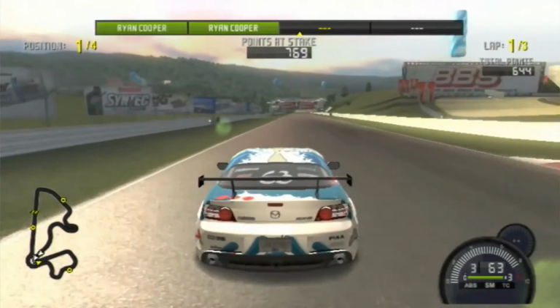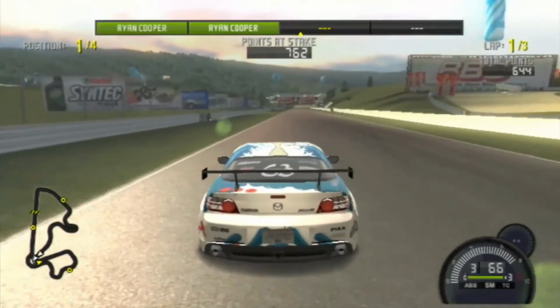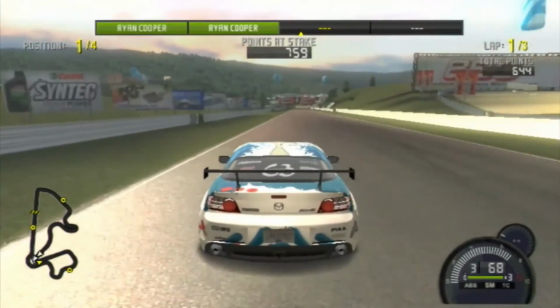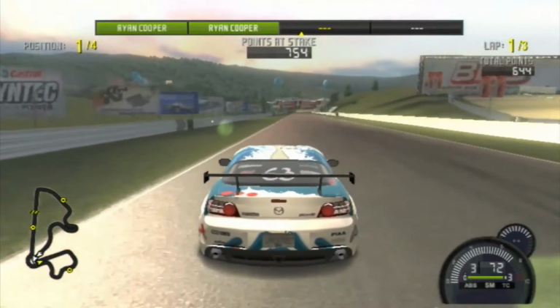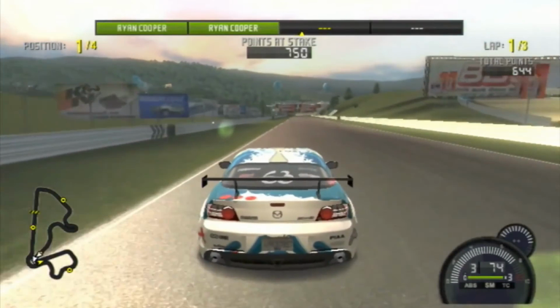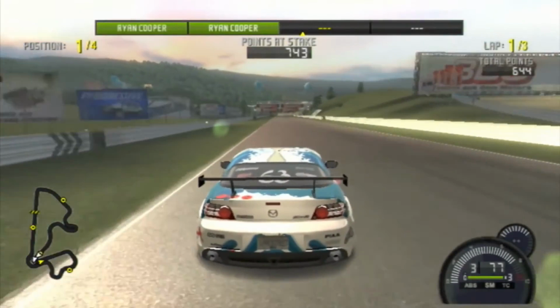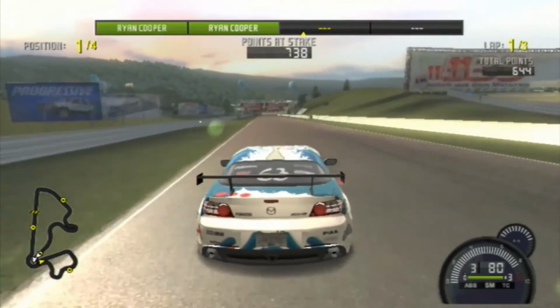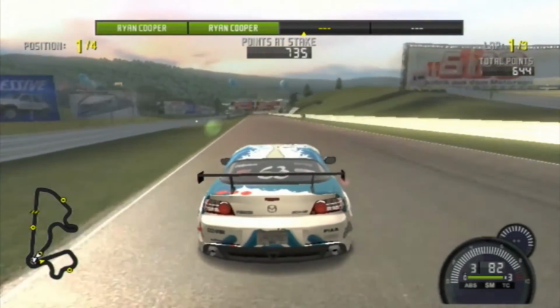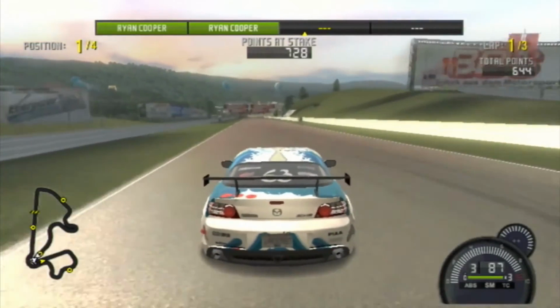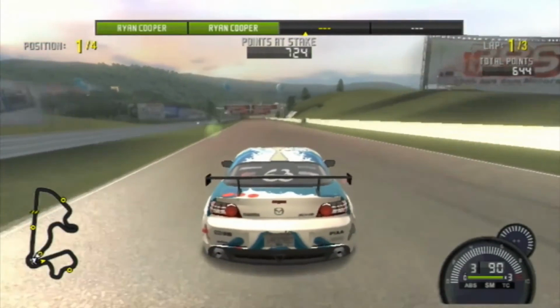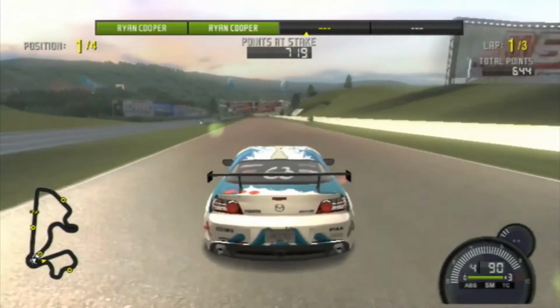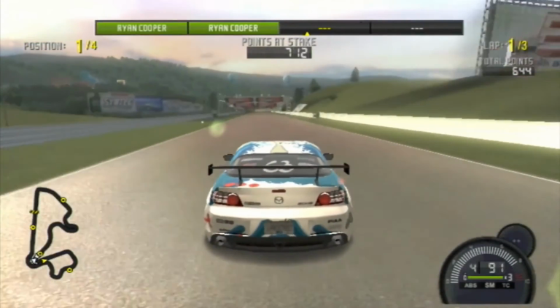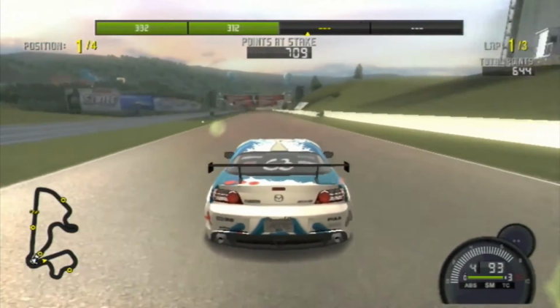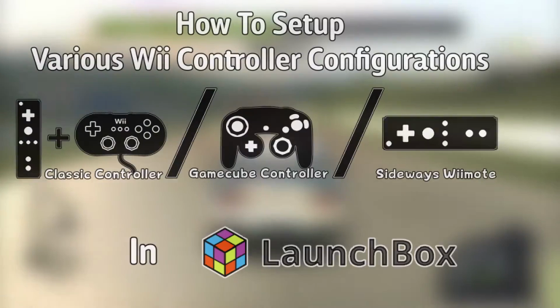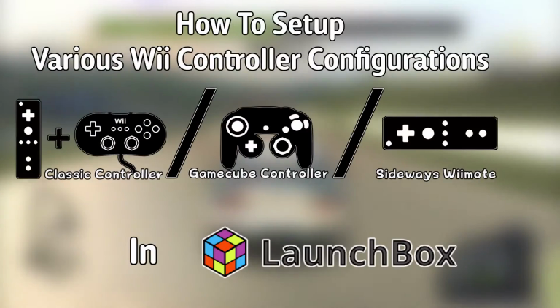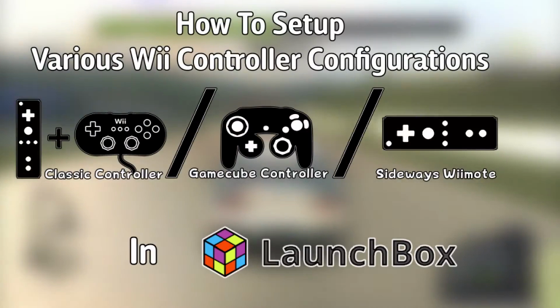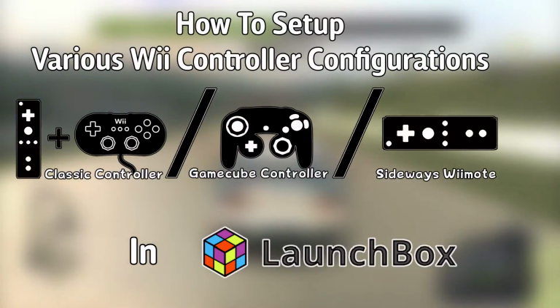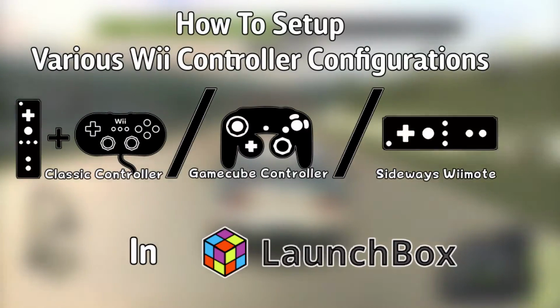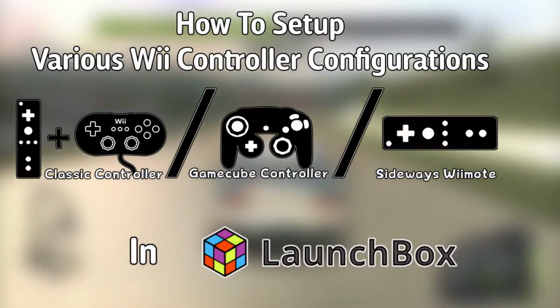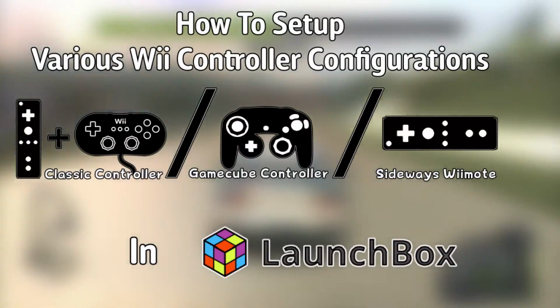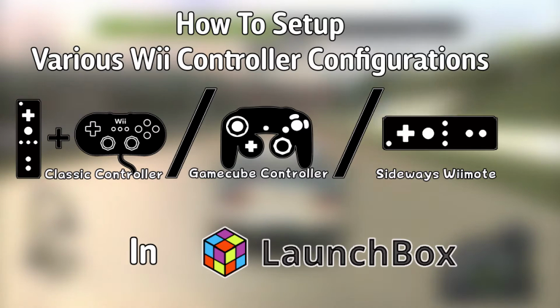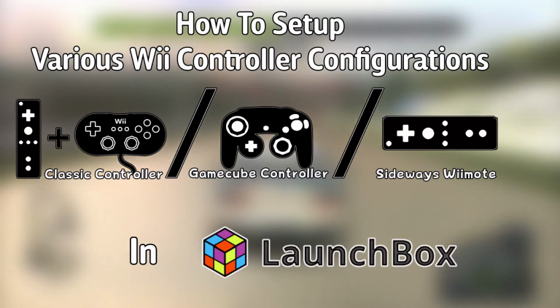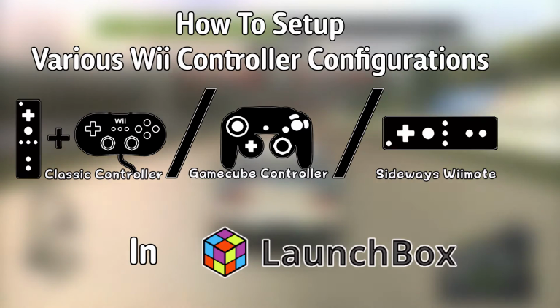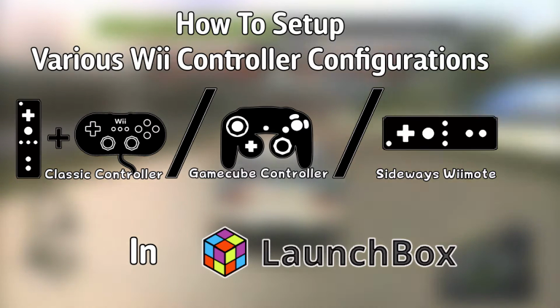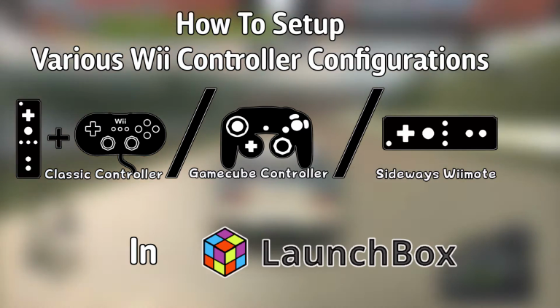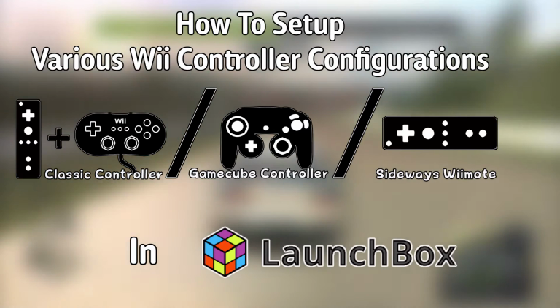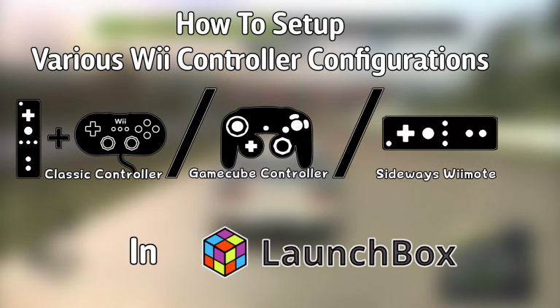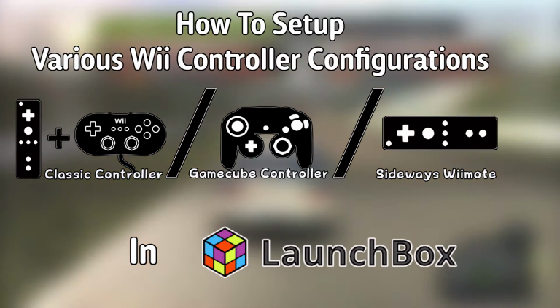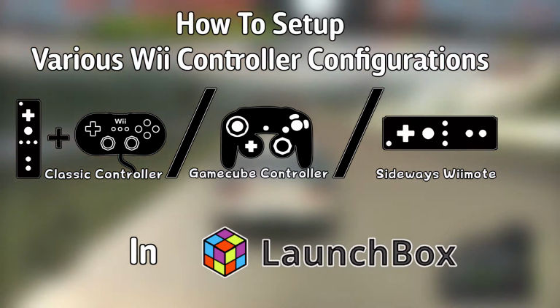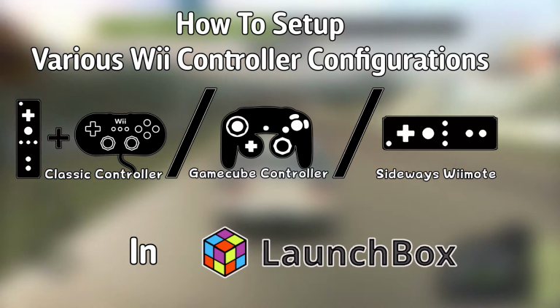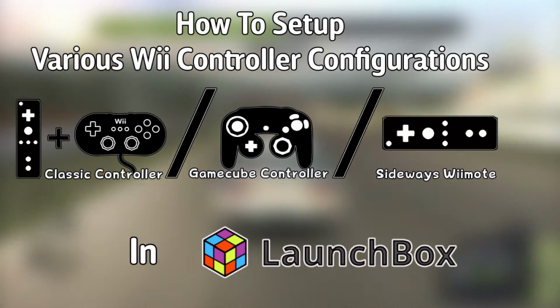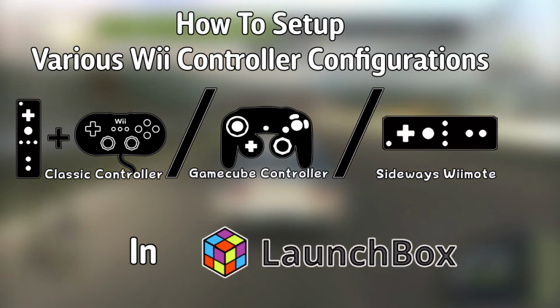Hello everyone, DonLHD here, and today I'm going to show you how to set up various Wii controller configurations in LaunchBox.